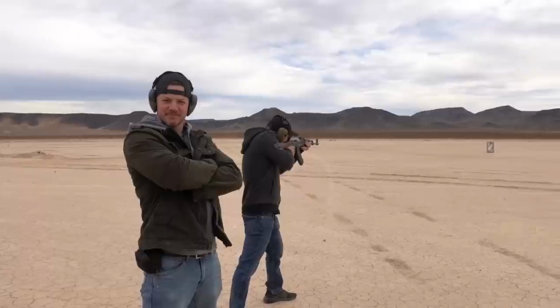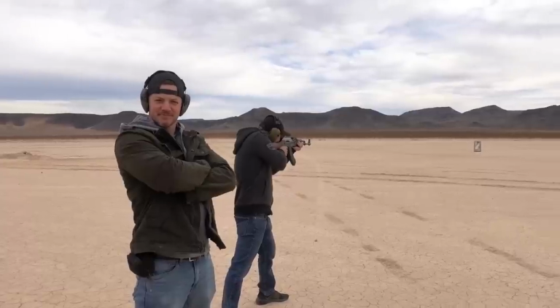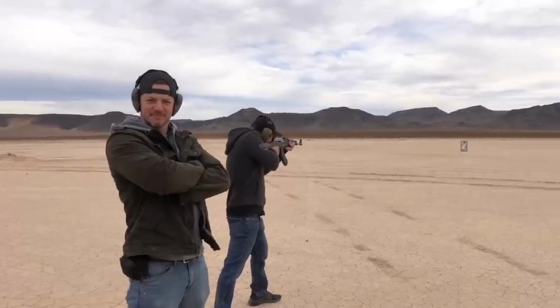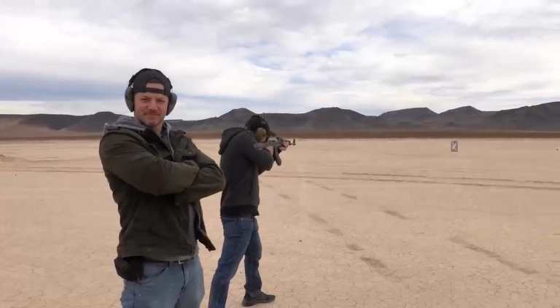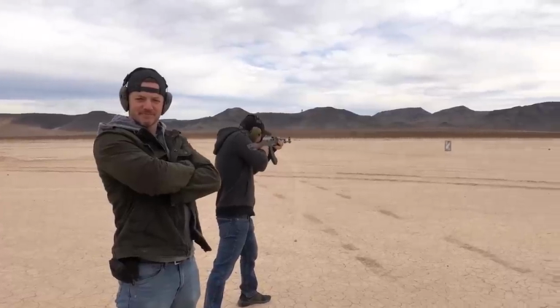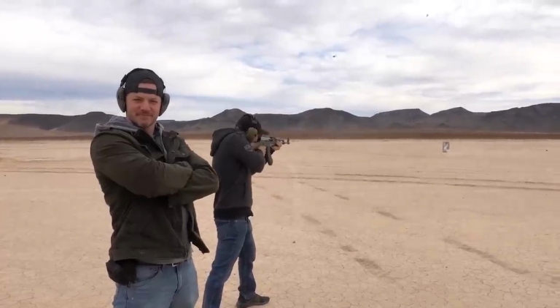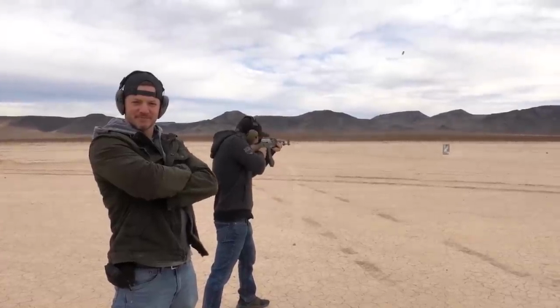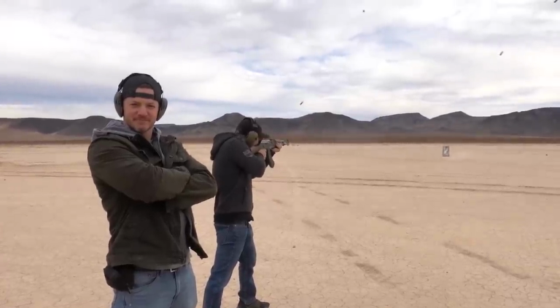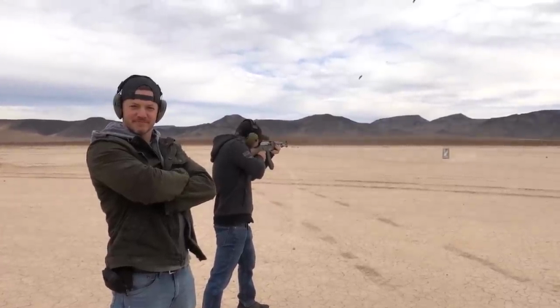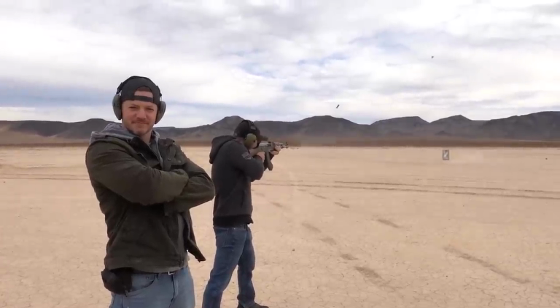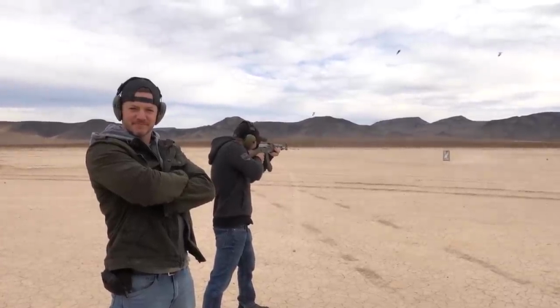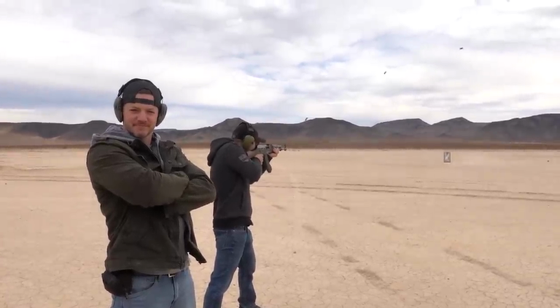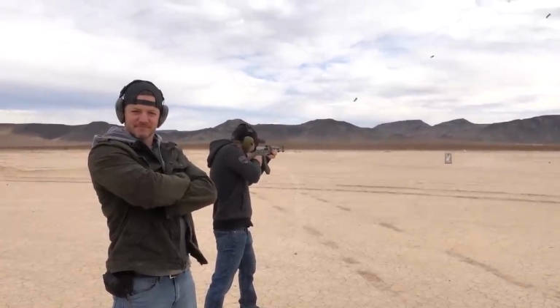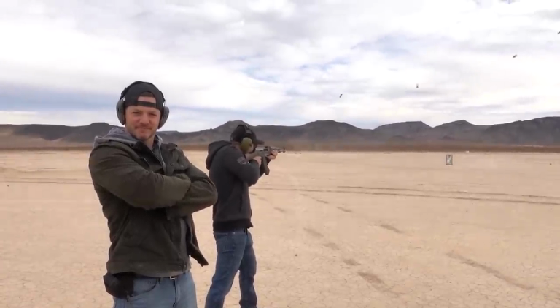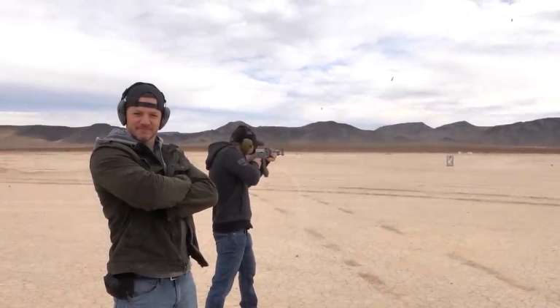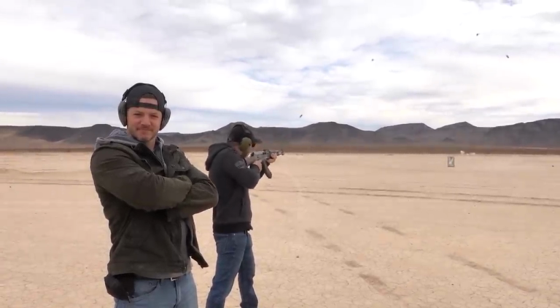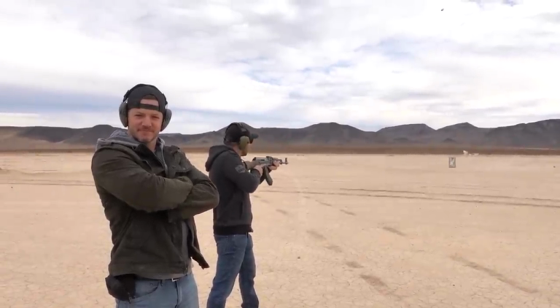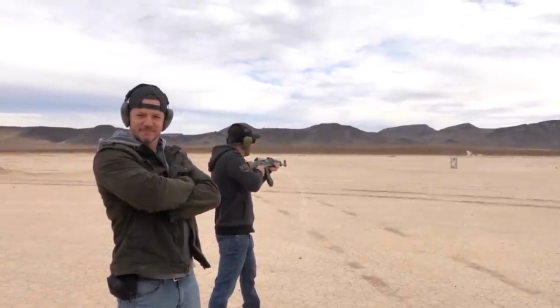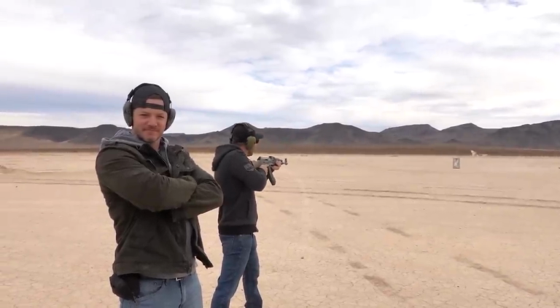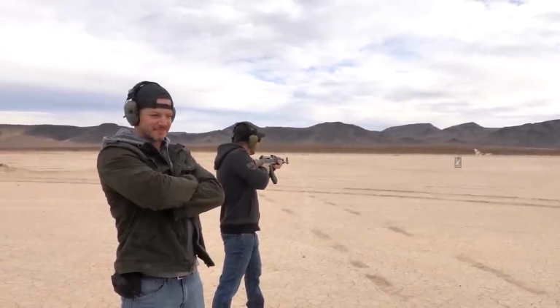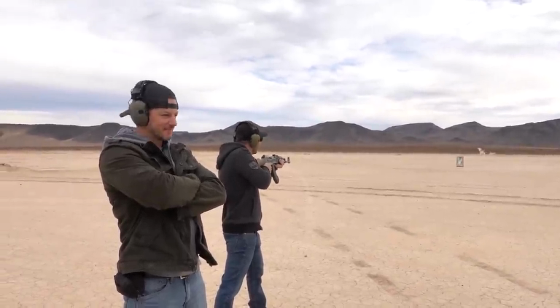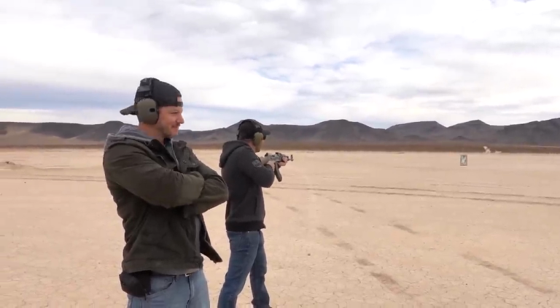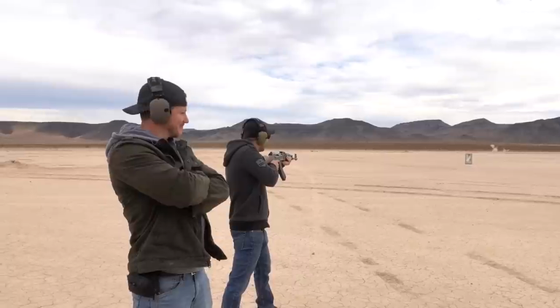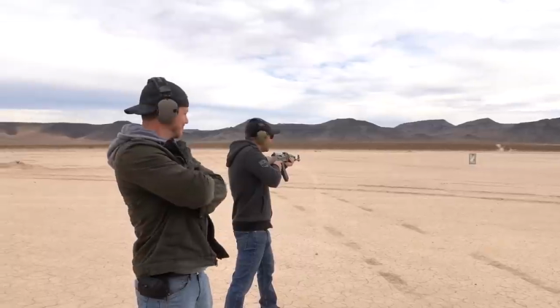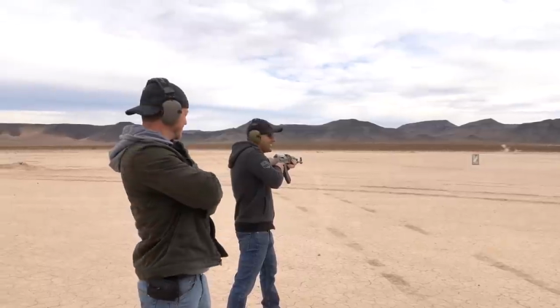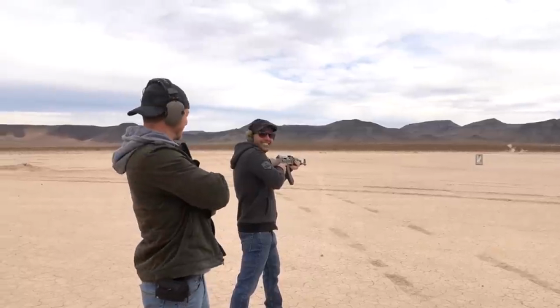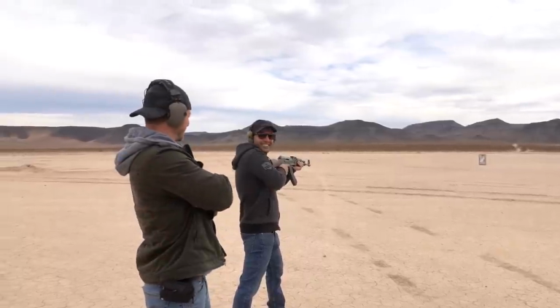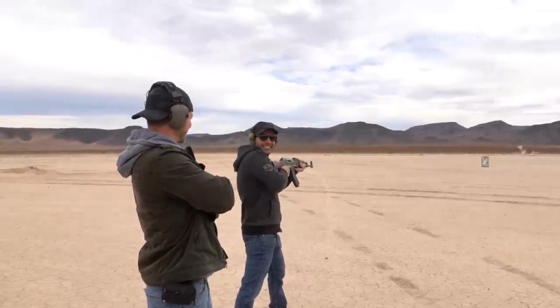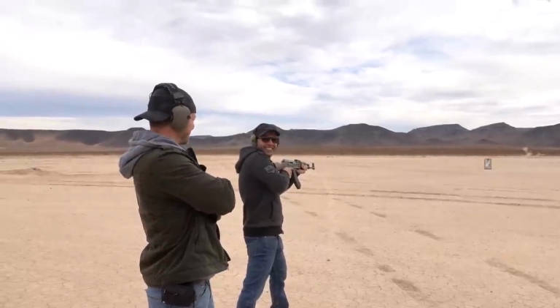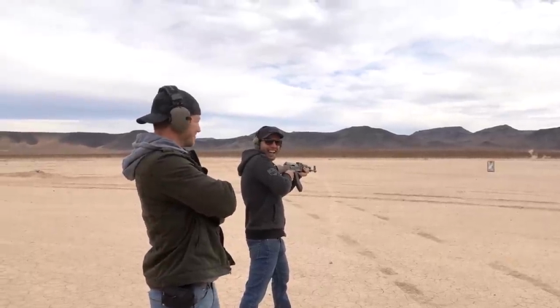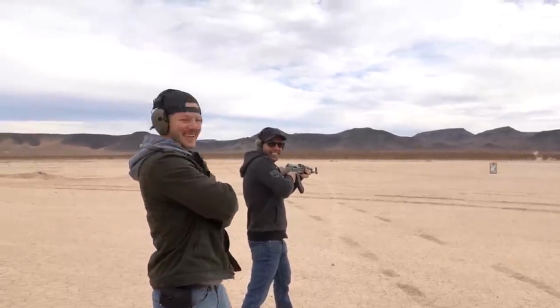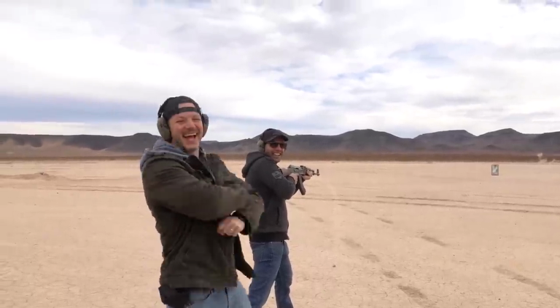Final! Cabrón, you missed every single one! I did?